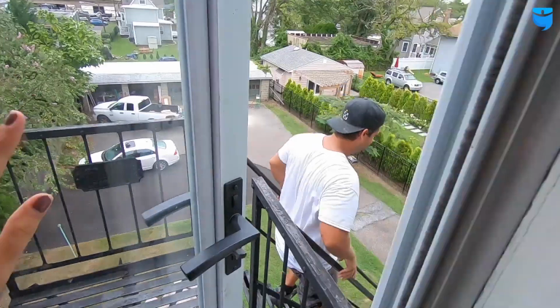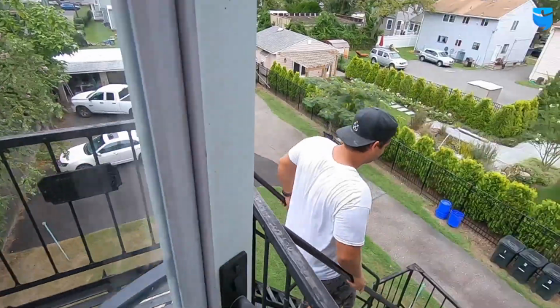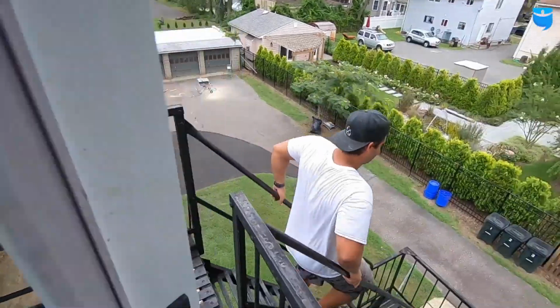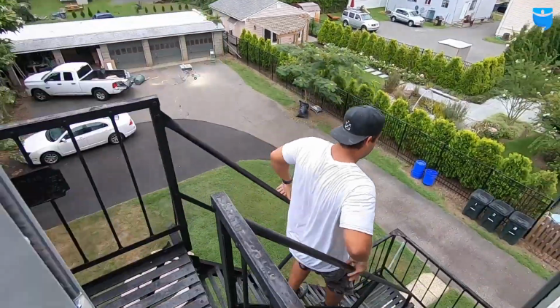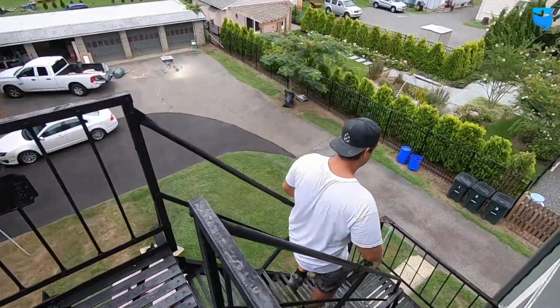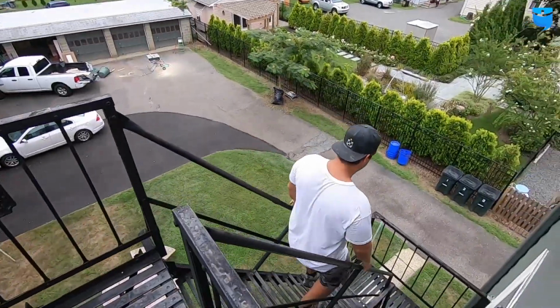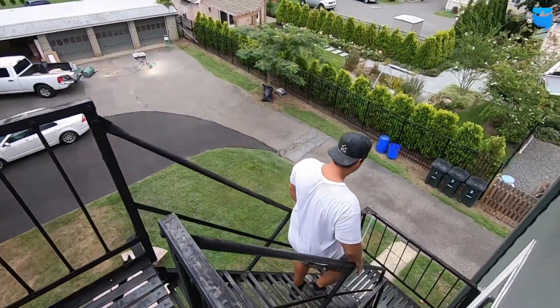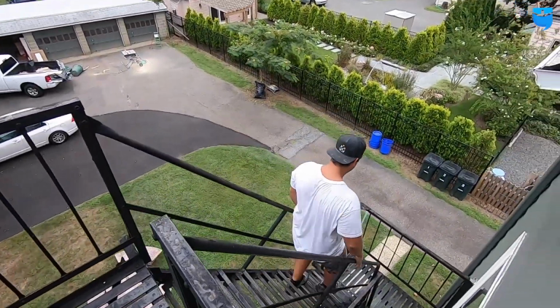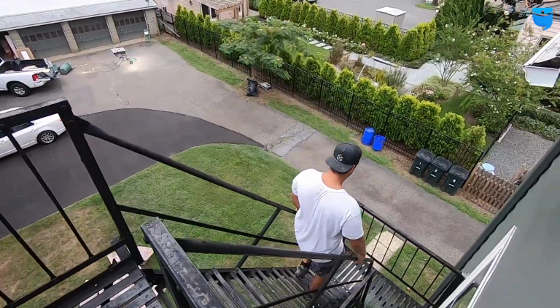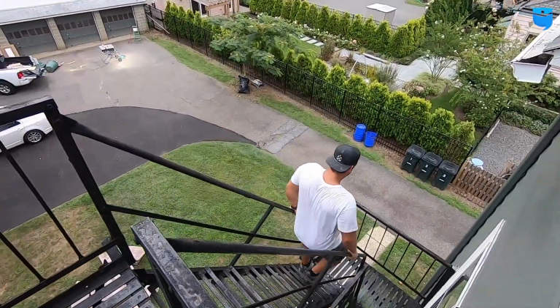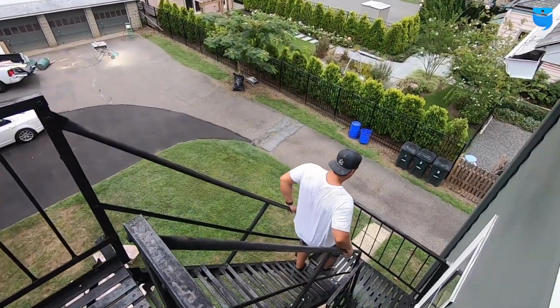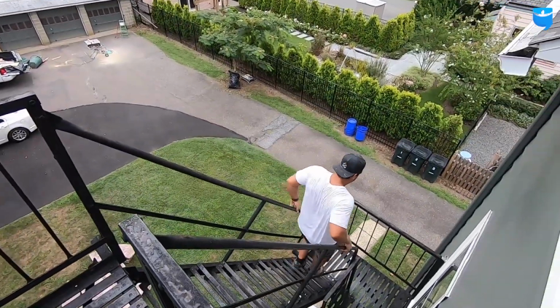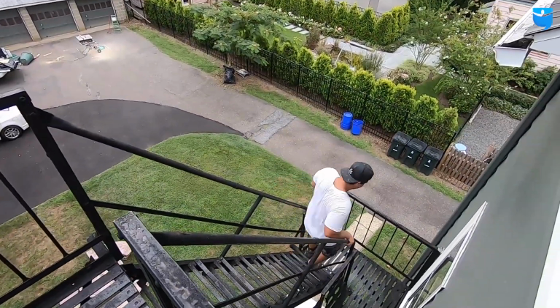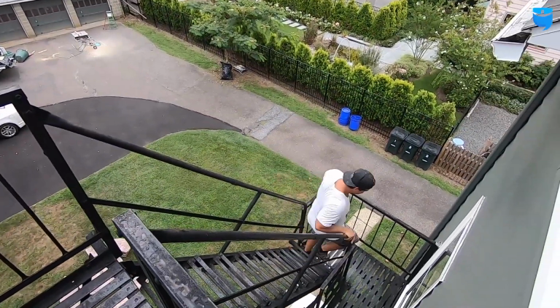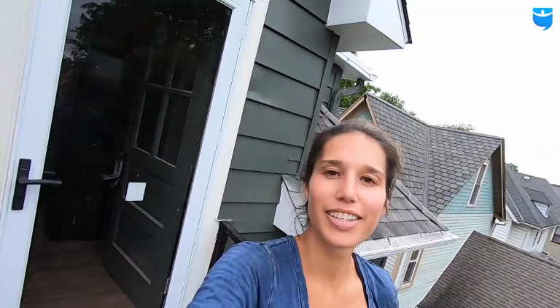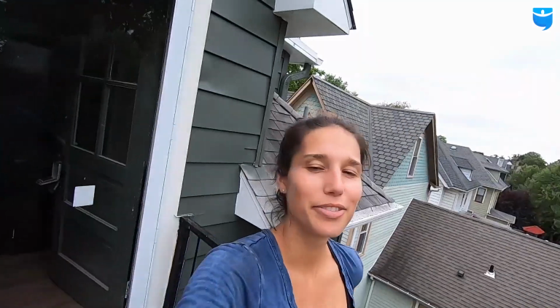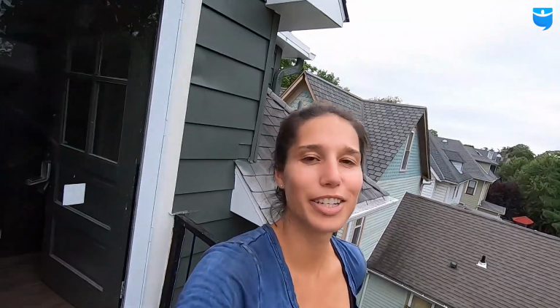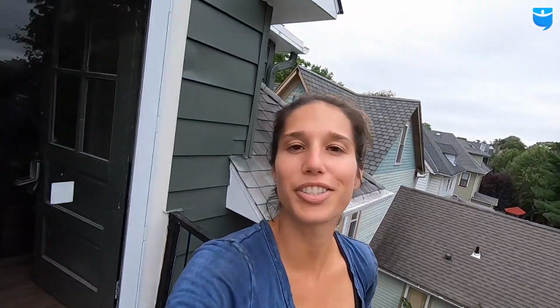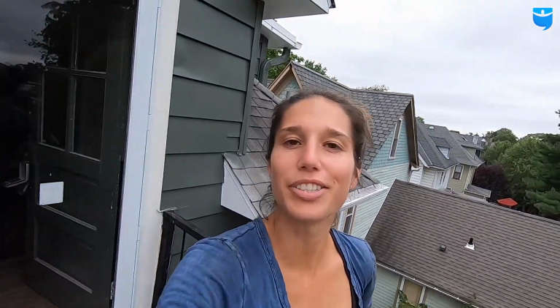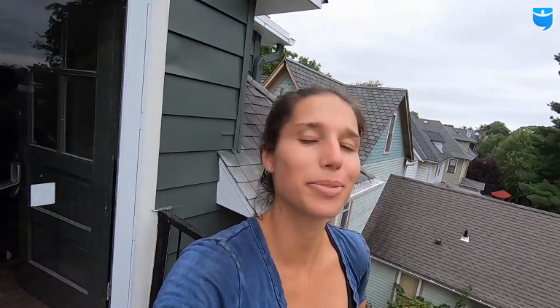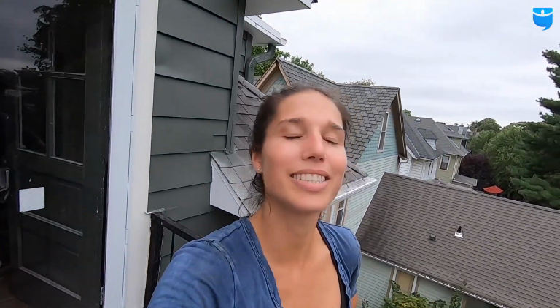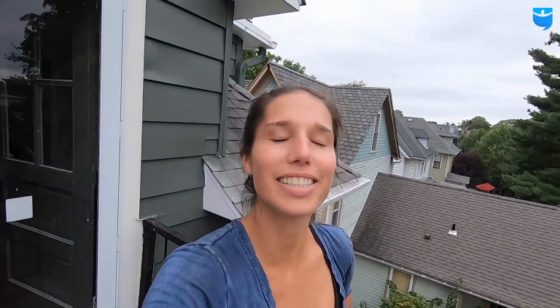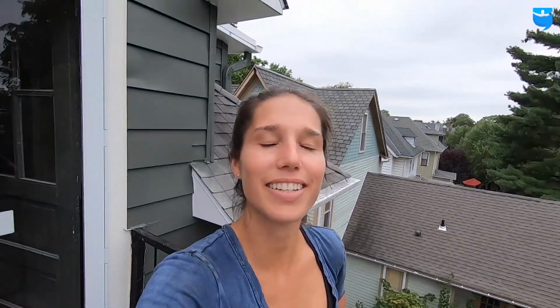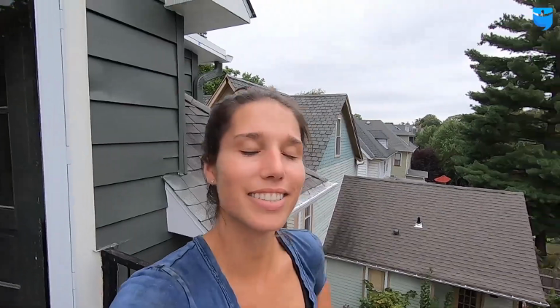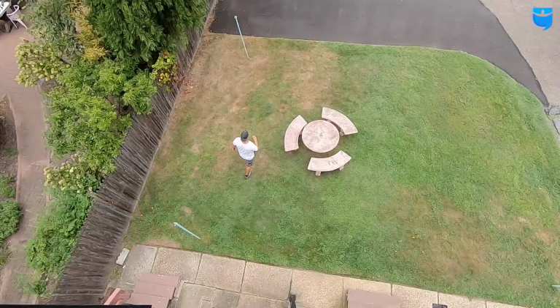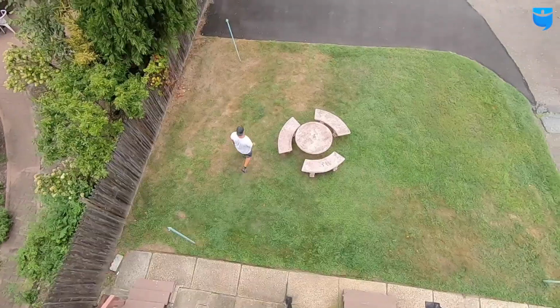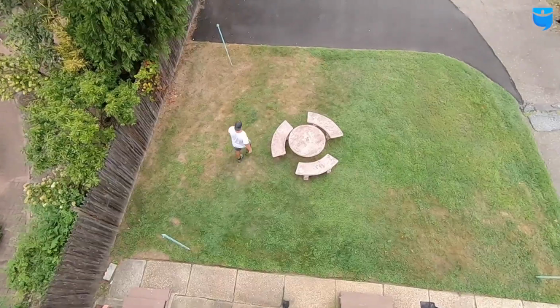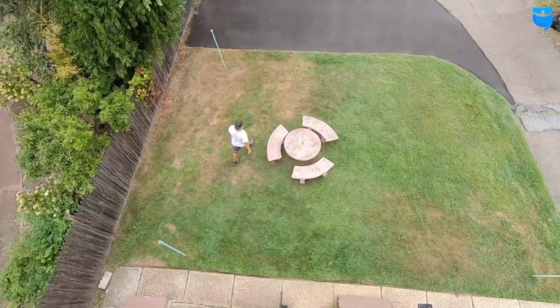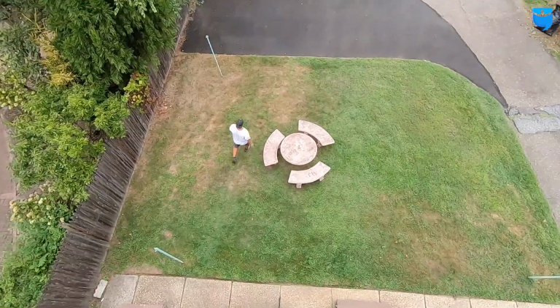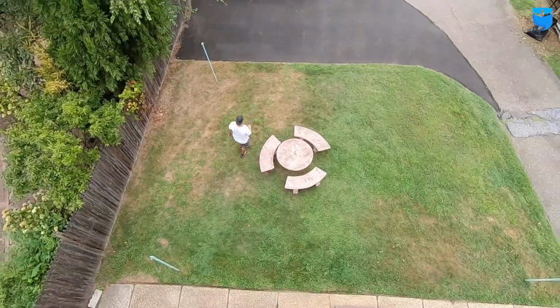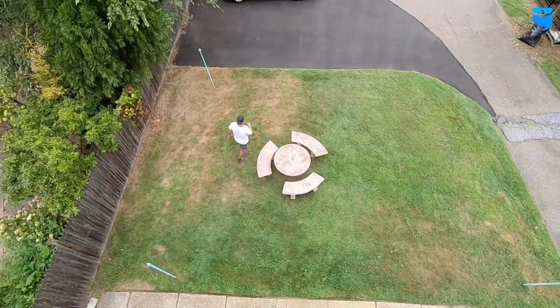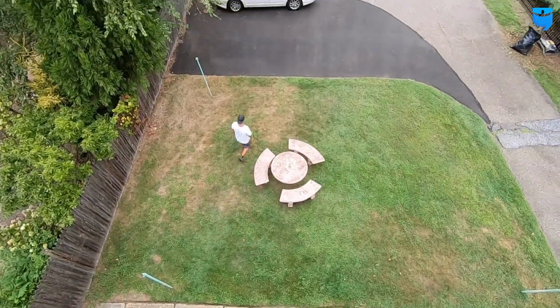Have fun, loser. Victory is sweet. Look at that walk.